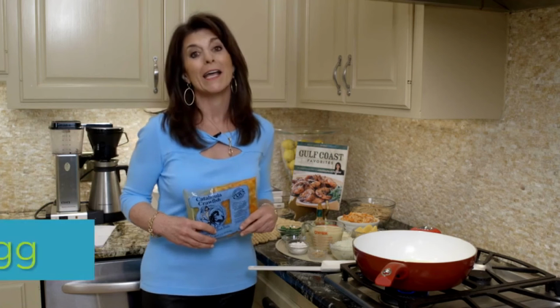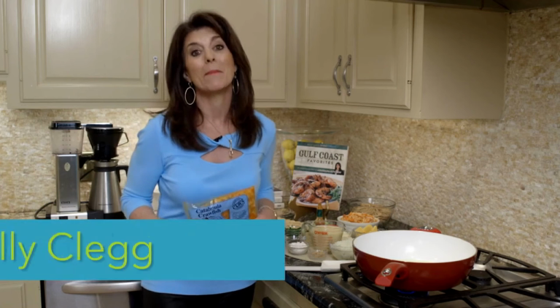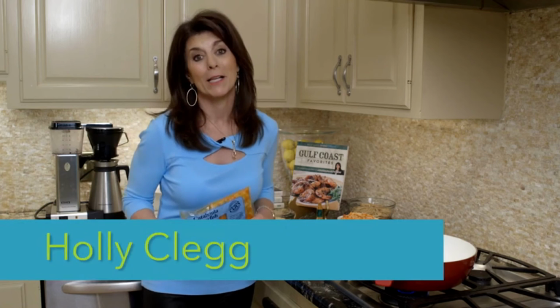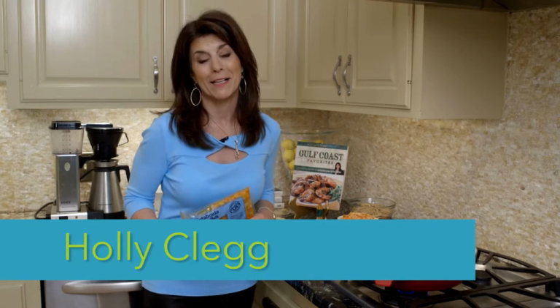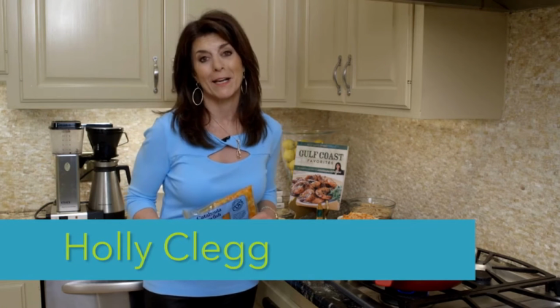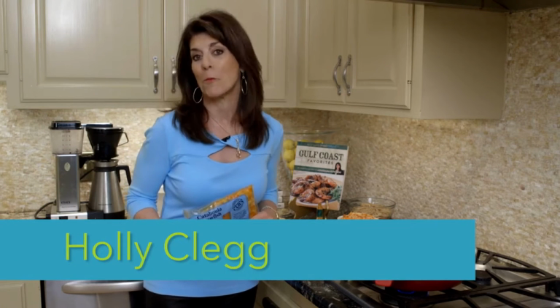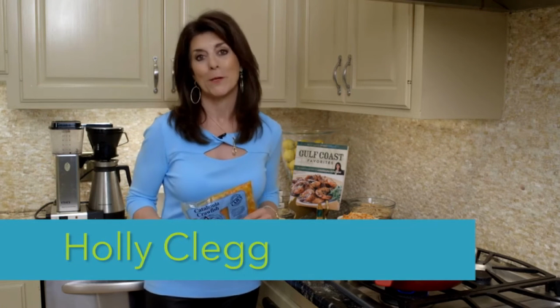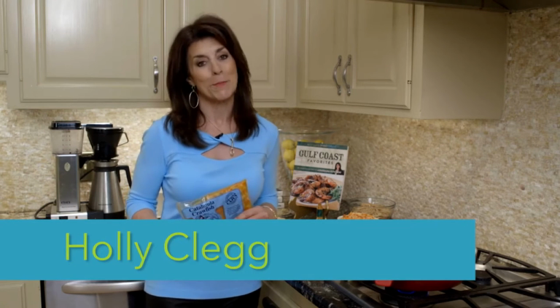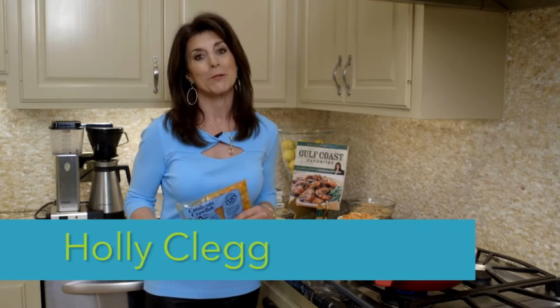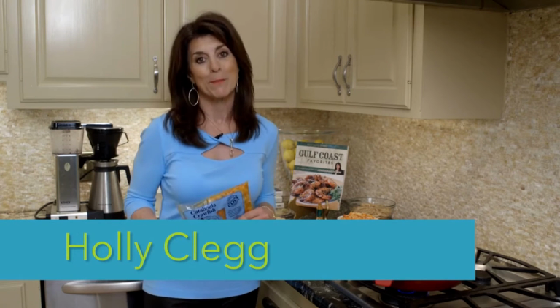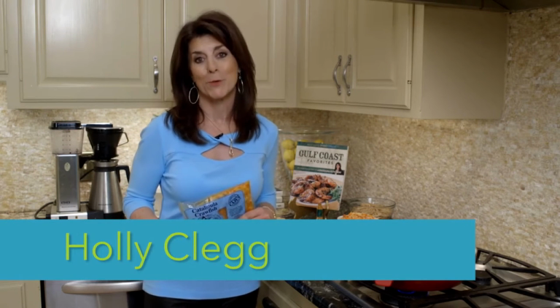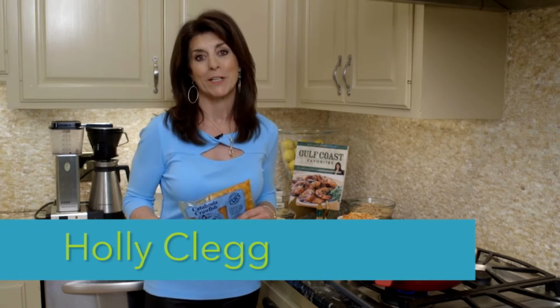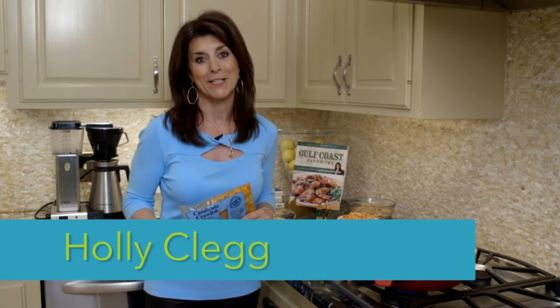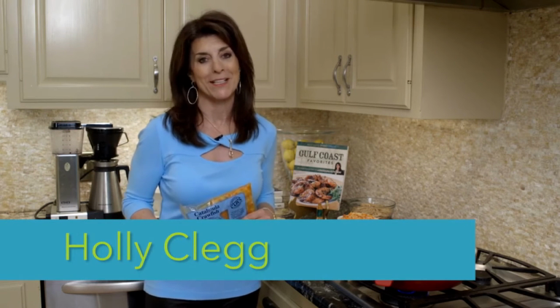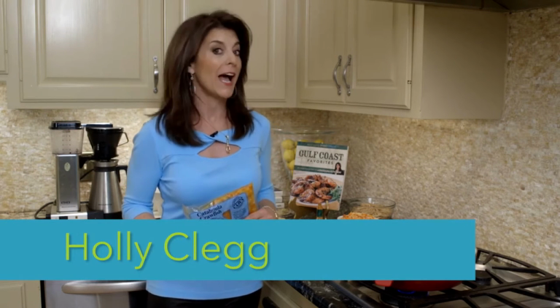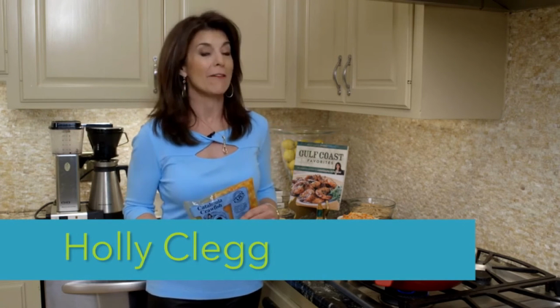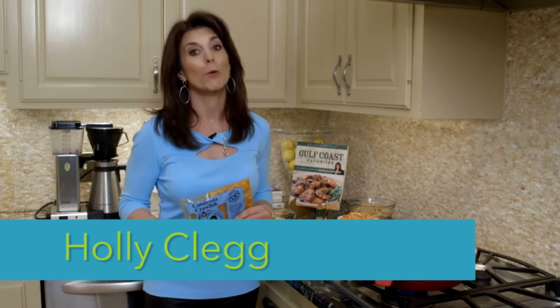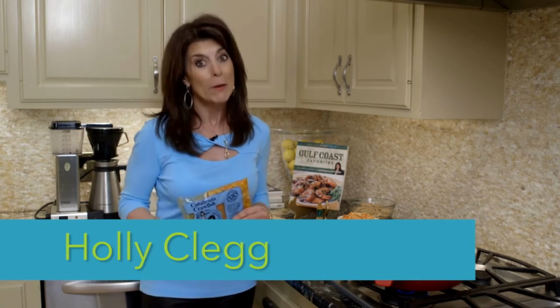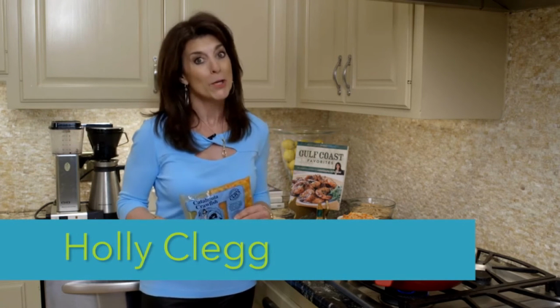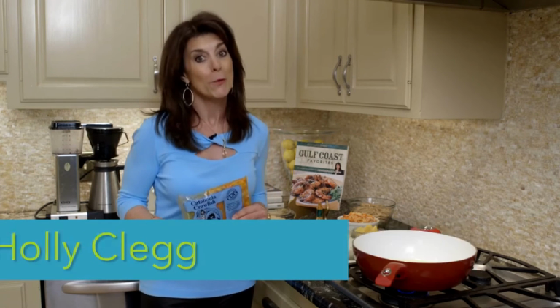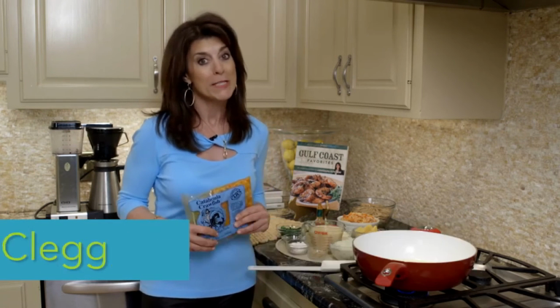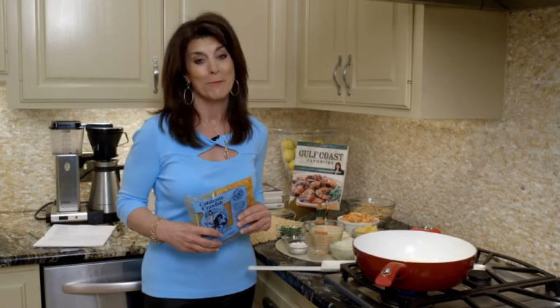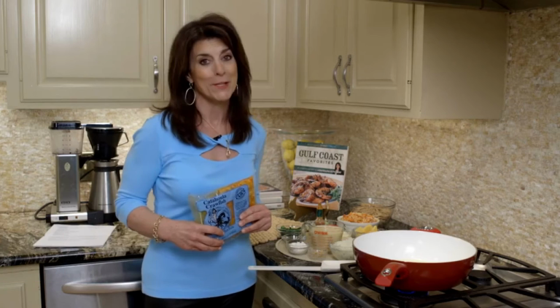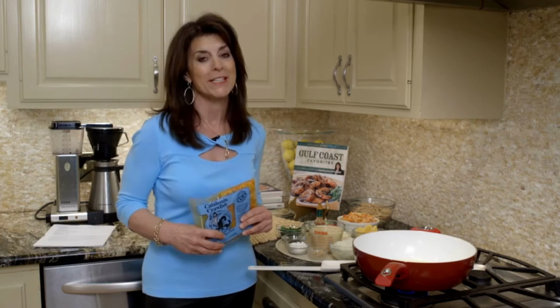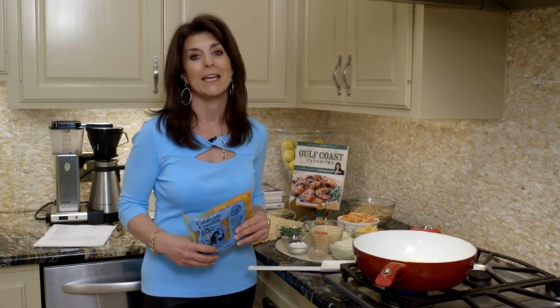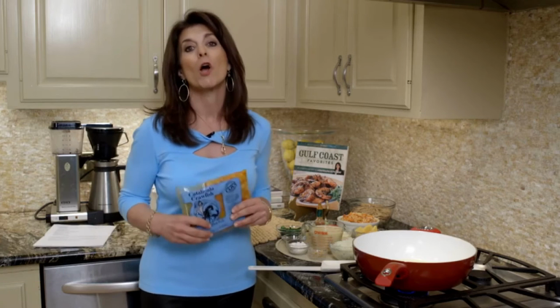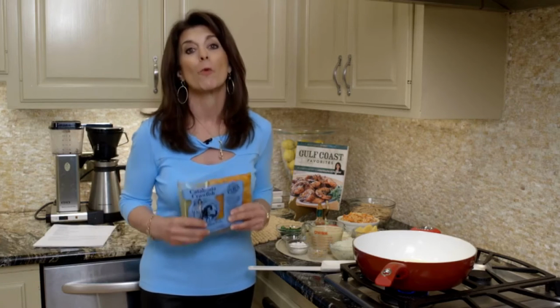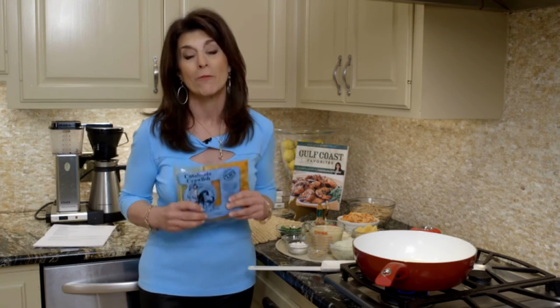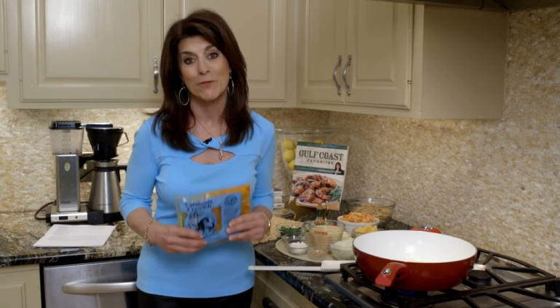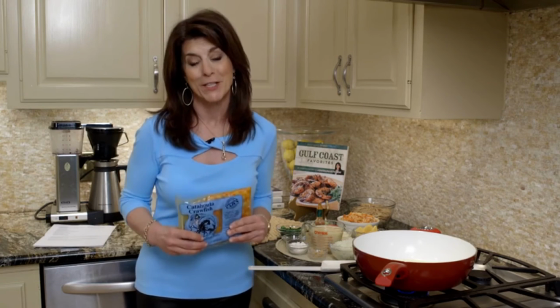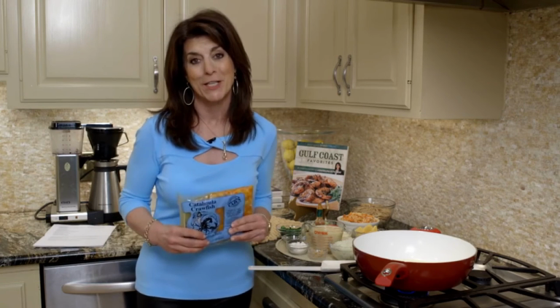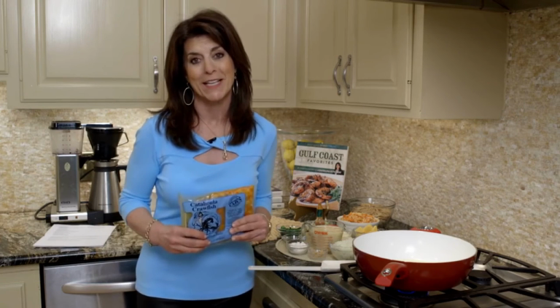Hi, I'm Holly Clegg. Welcome to my Trim and Terrific Kitchen. I have a great rush hour recipe for you today: crawfish fettuccine.